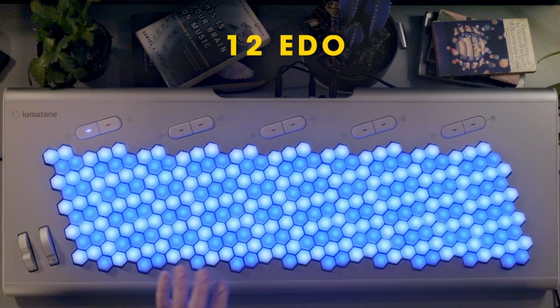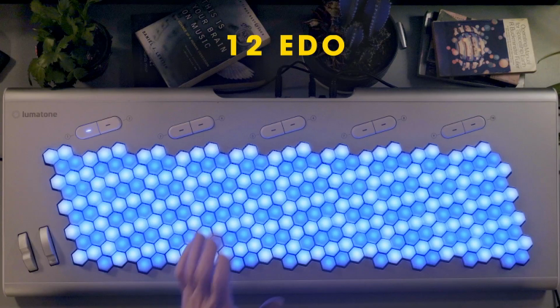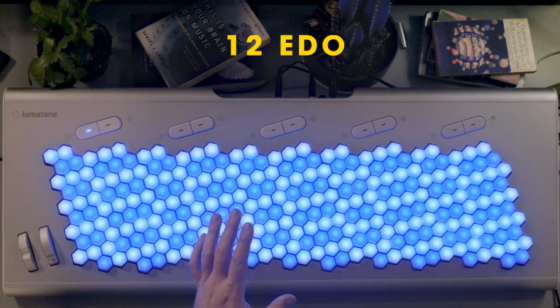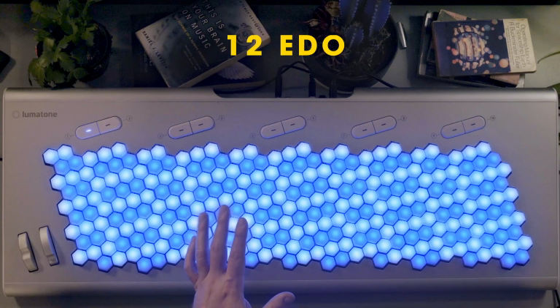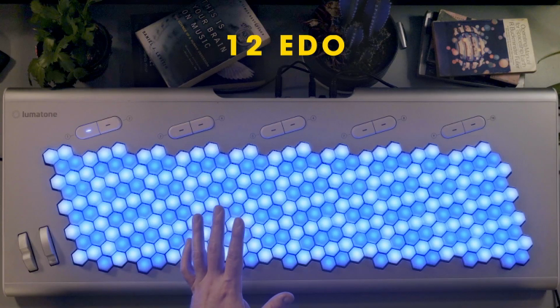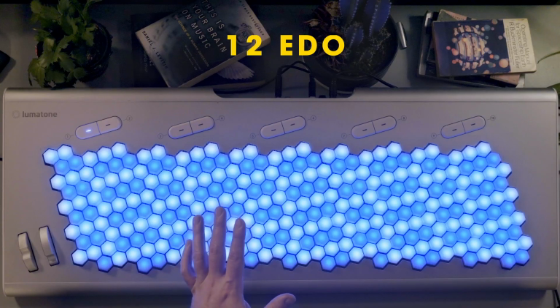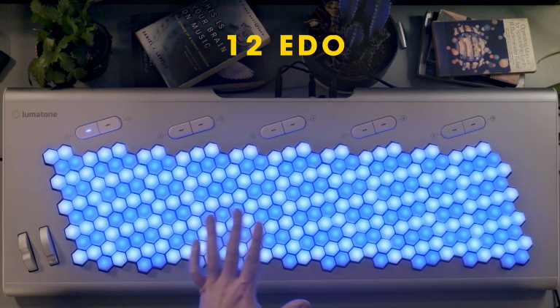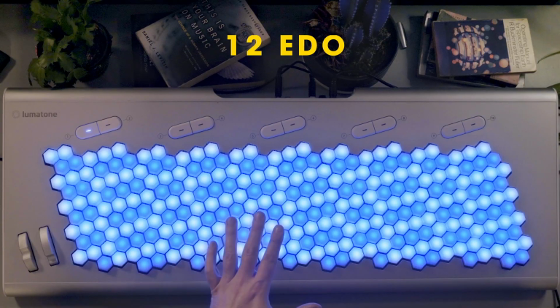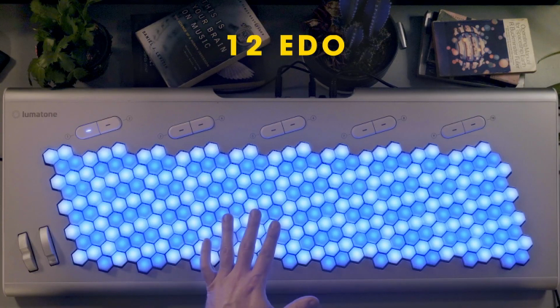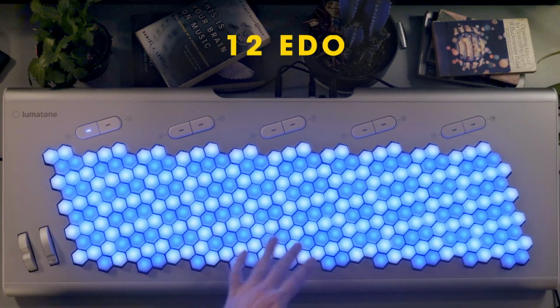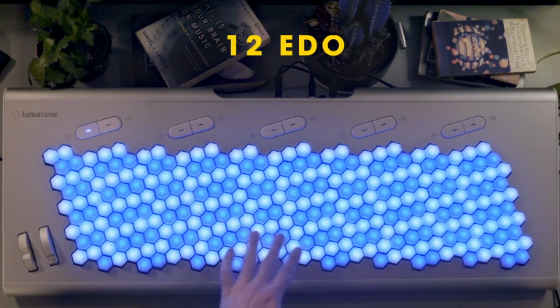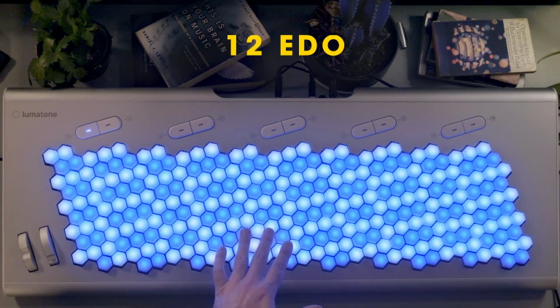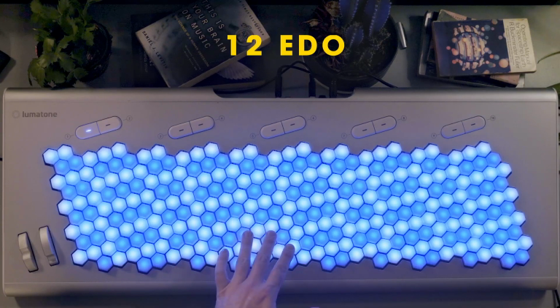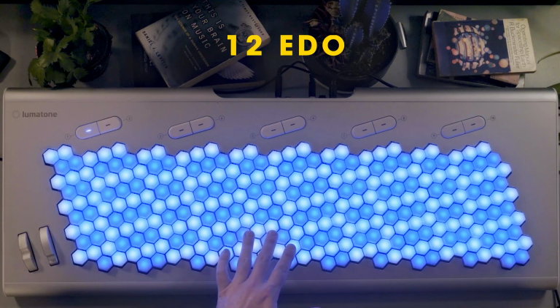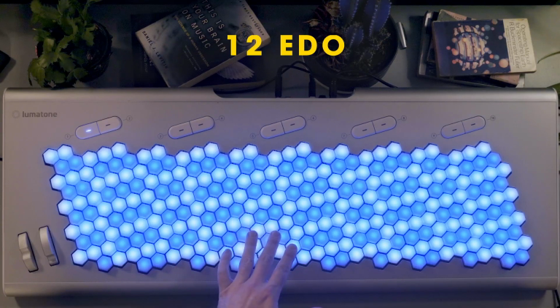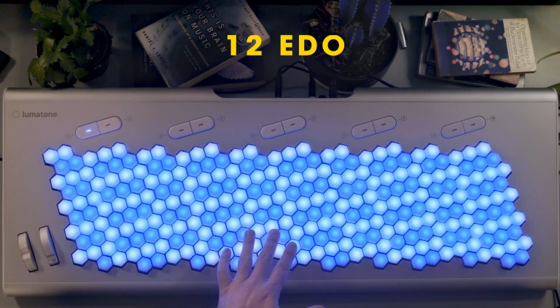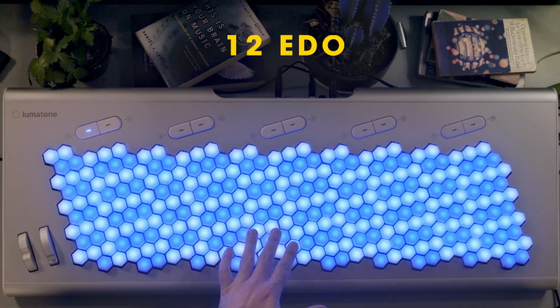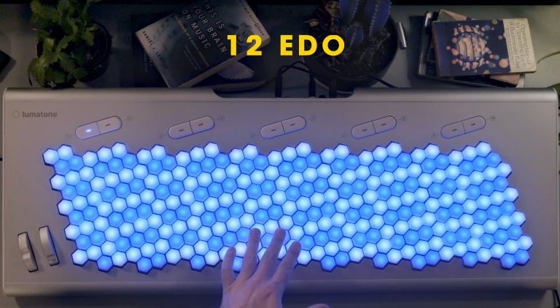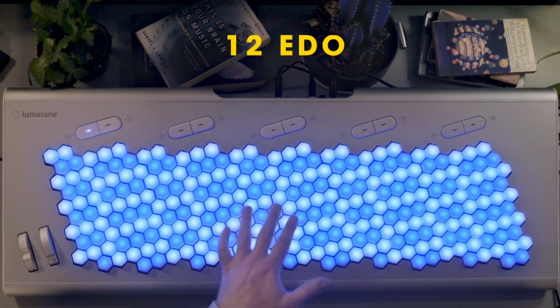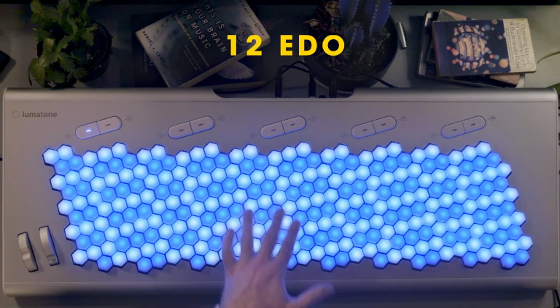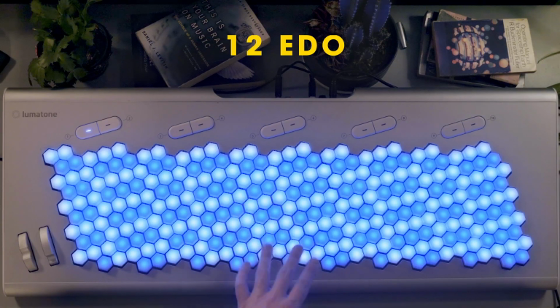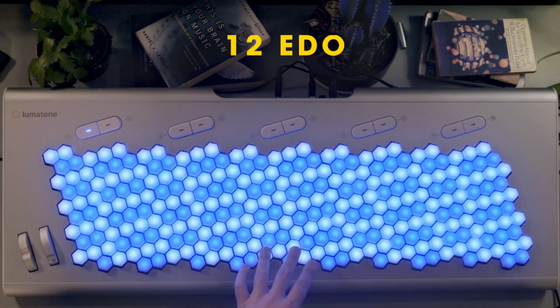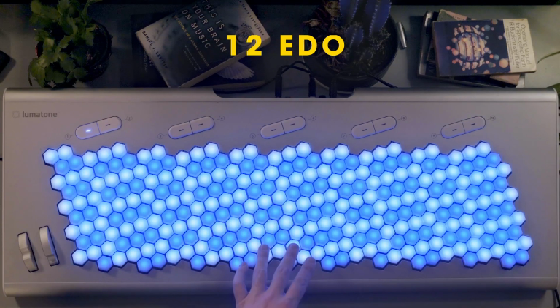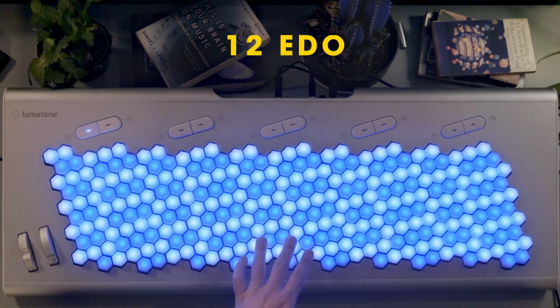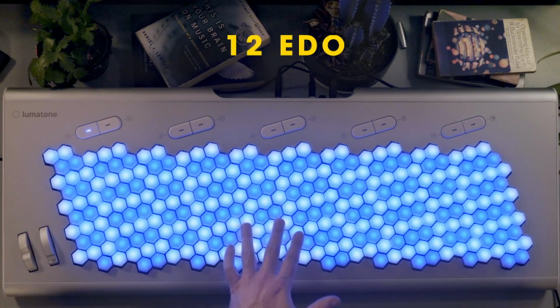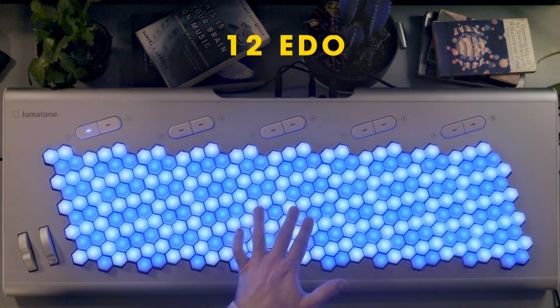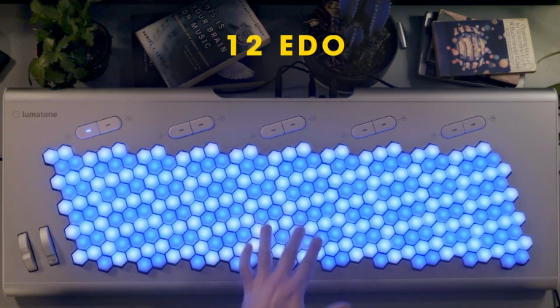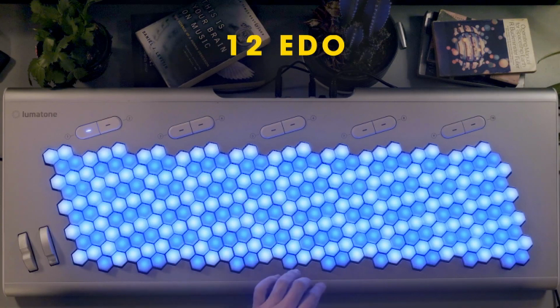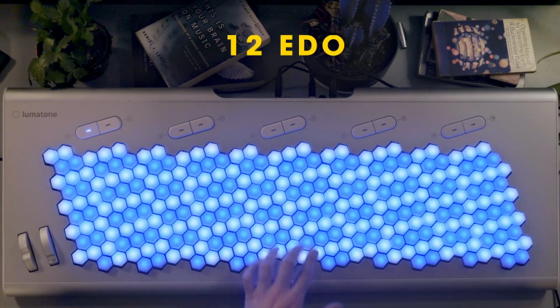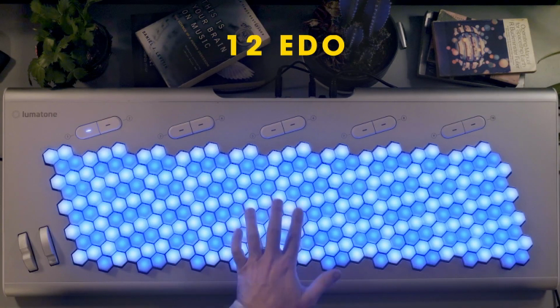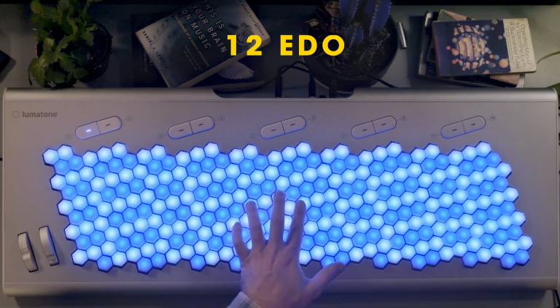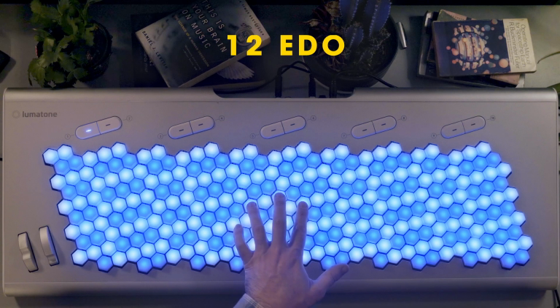Starting with the standard 12-tone tuning here, we'll do the major third and we'll add the fifth on there as well.